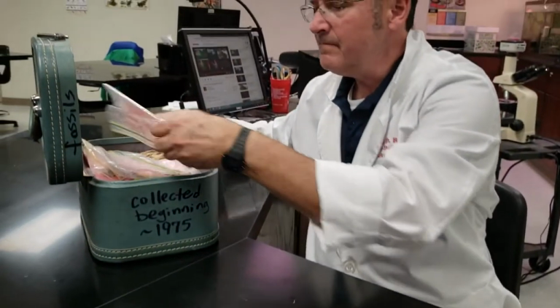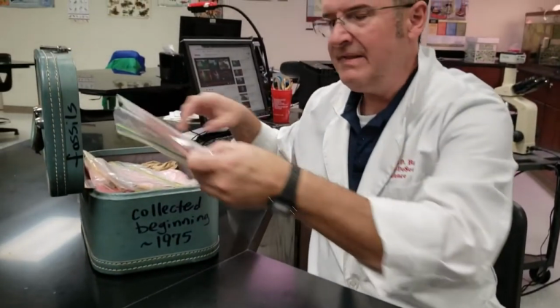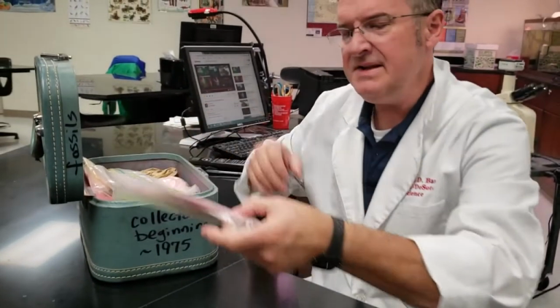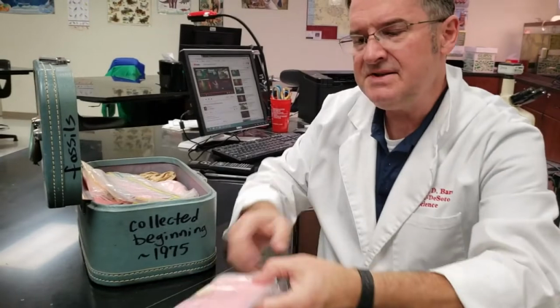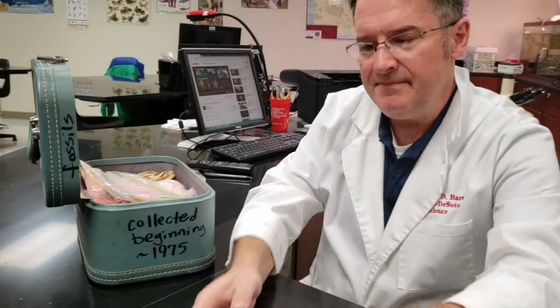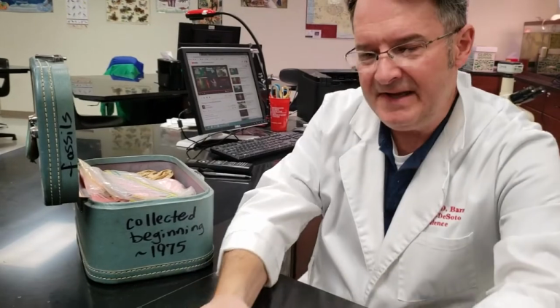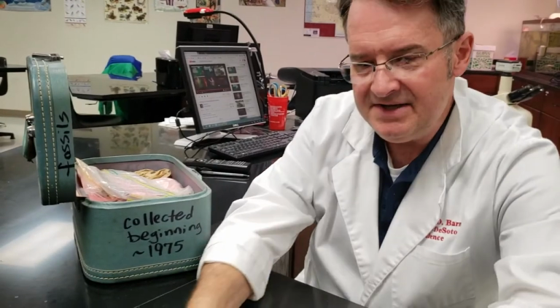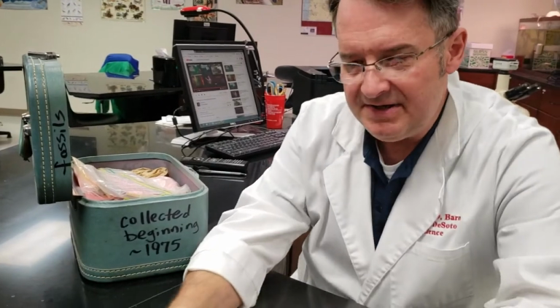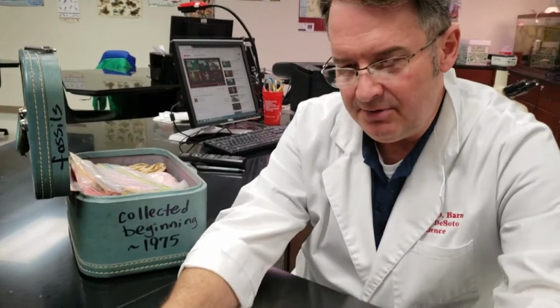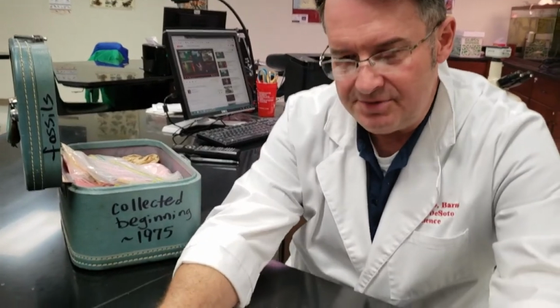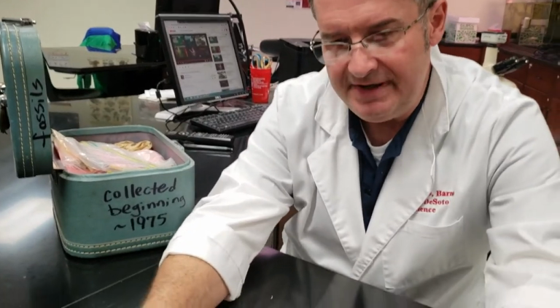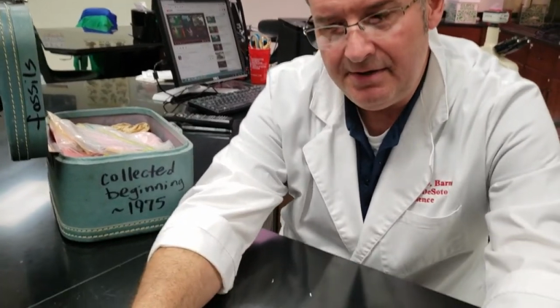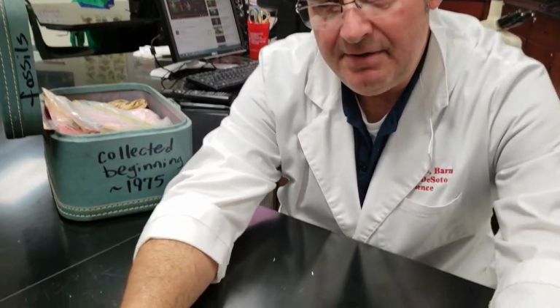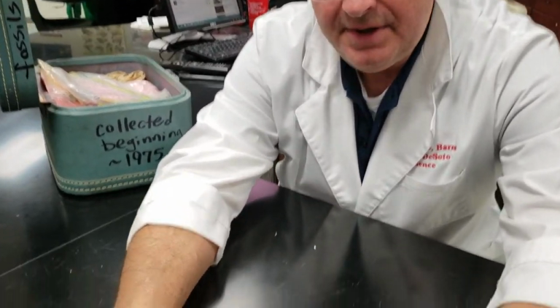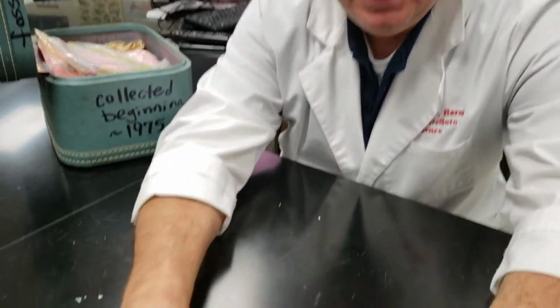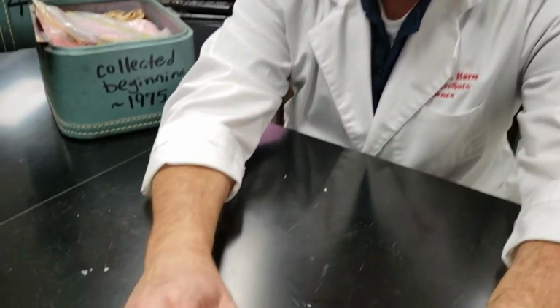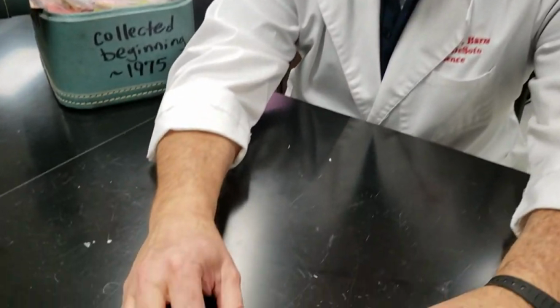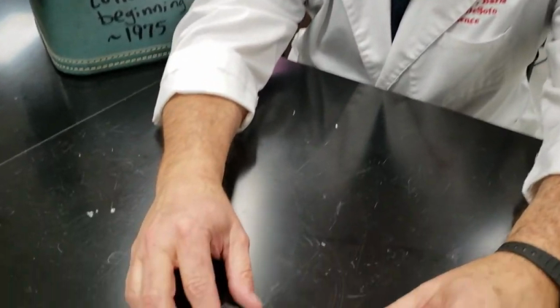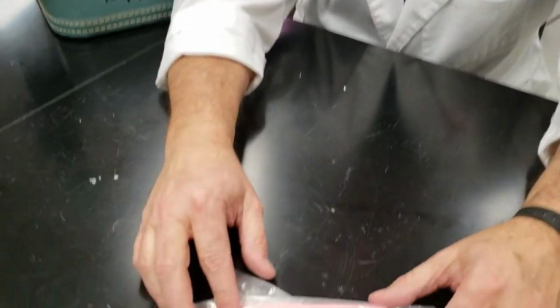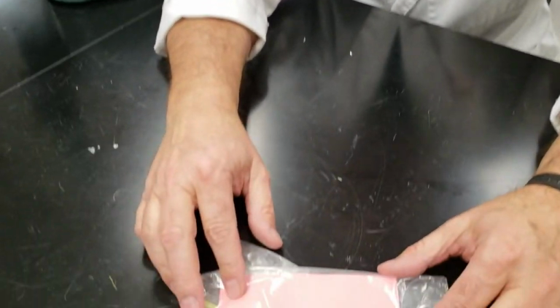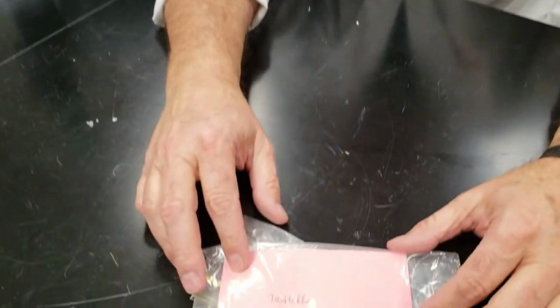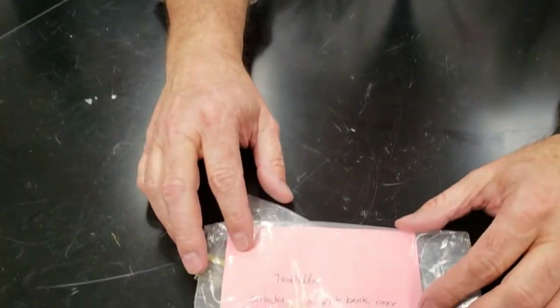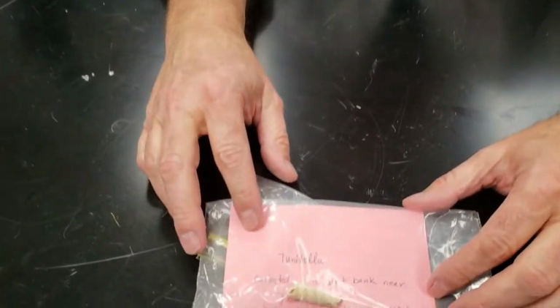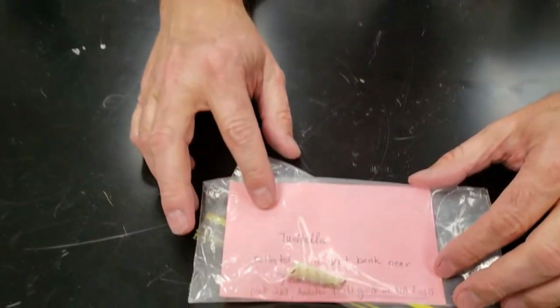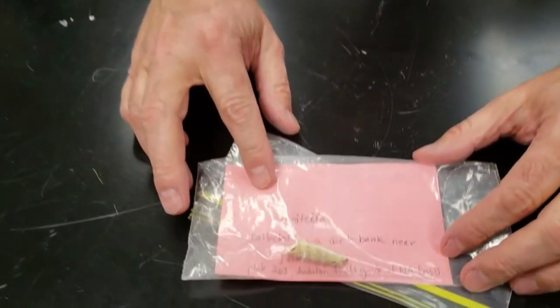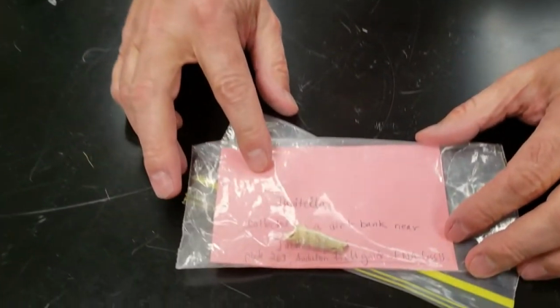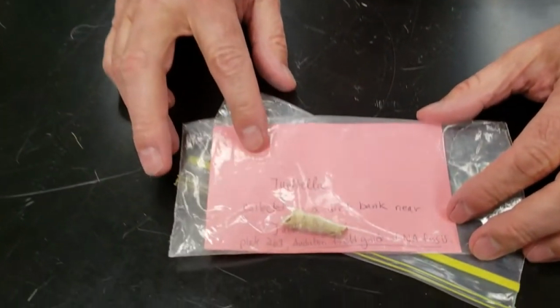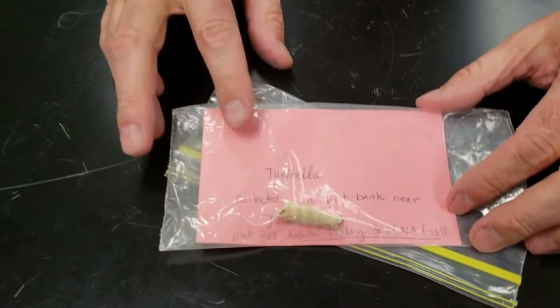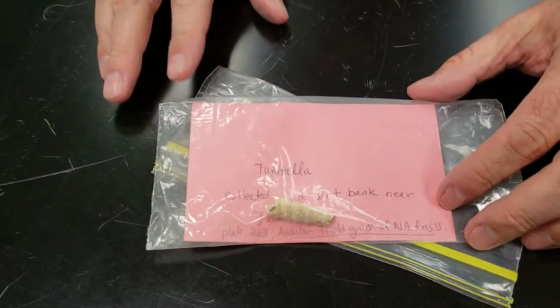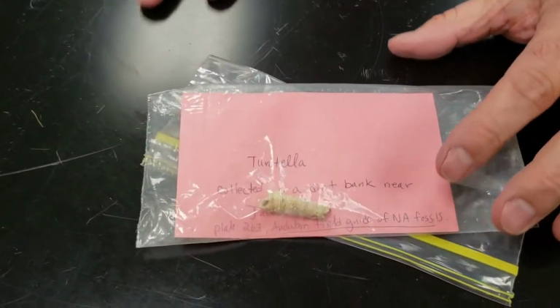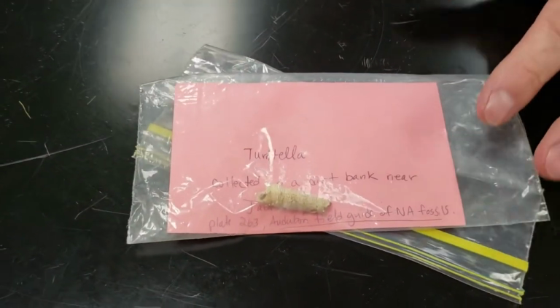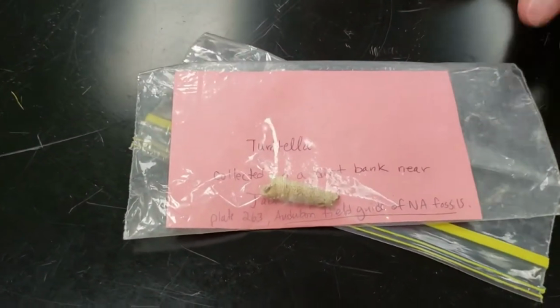This is a little shell that I collected in Jackson, Mississippi — Turritella.